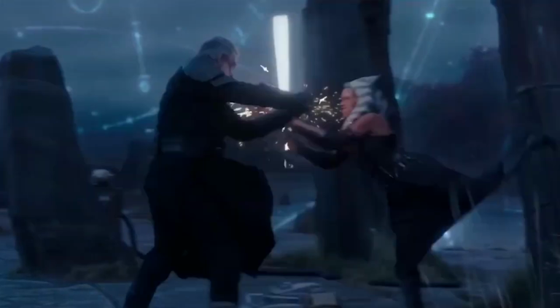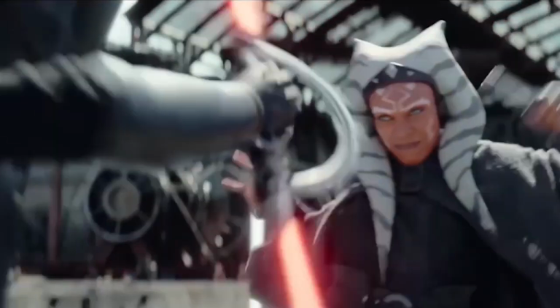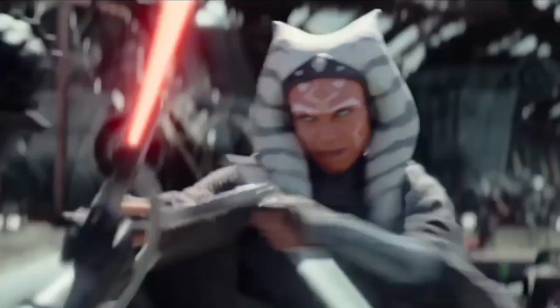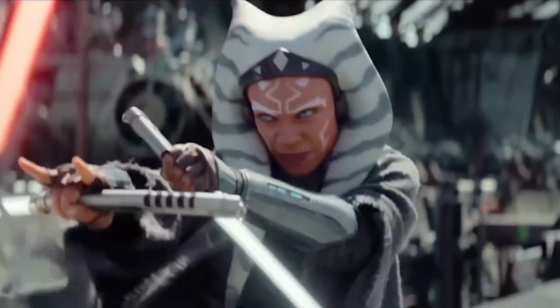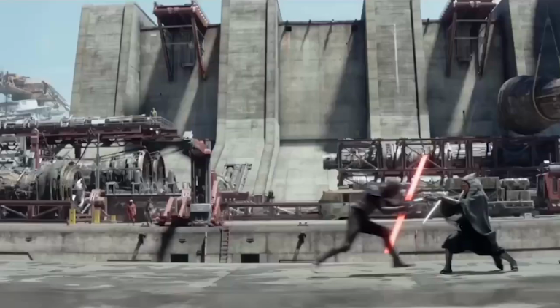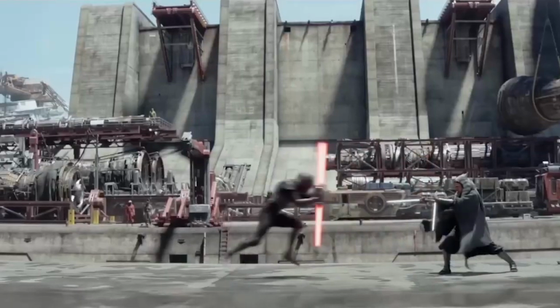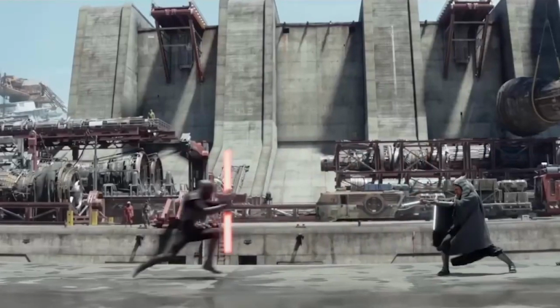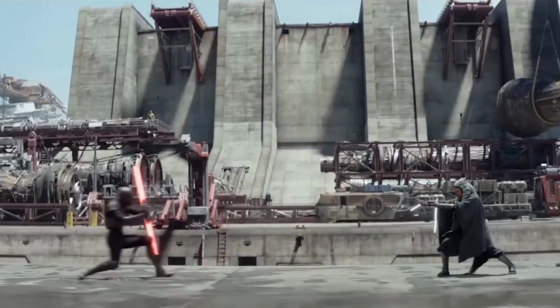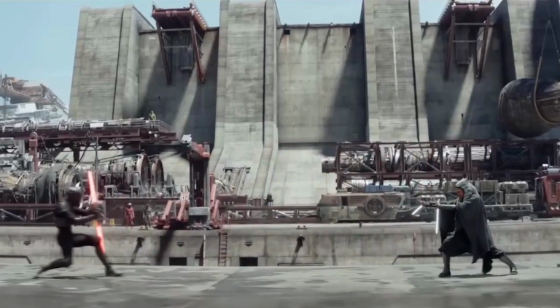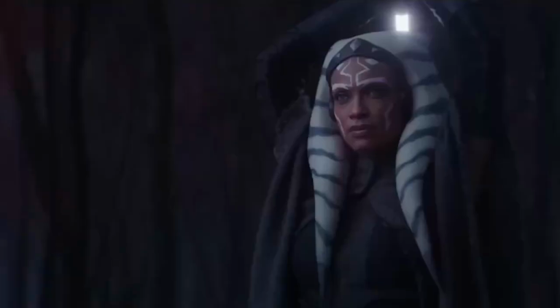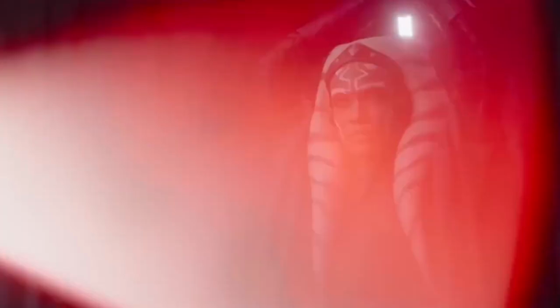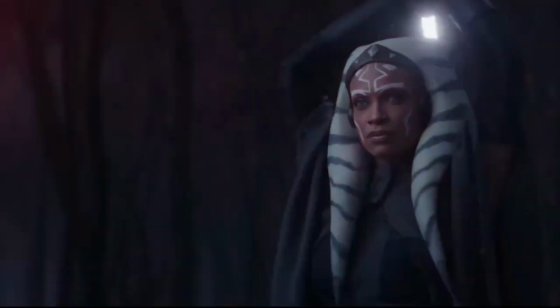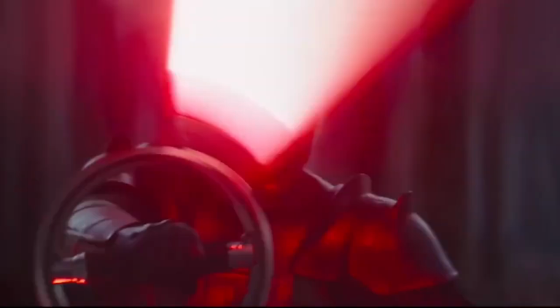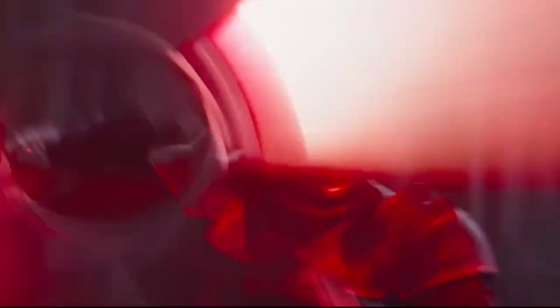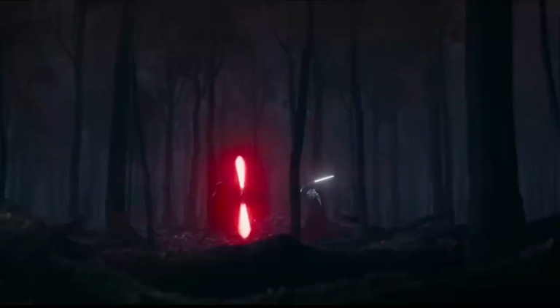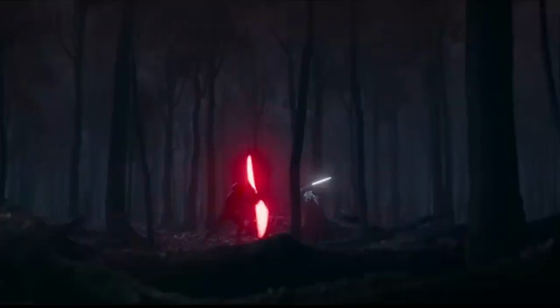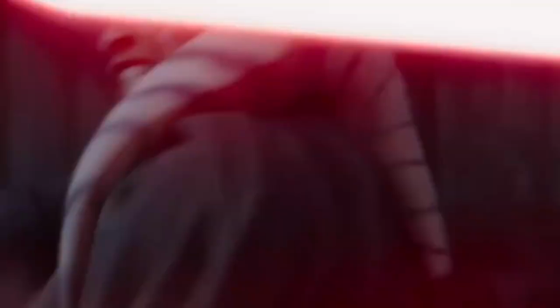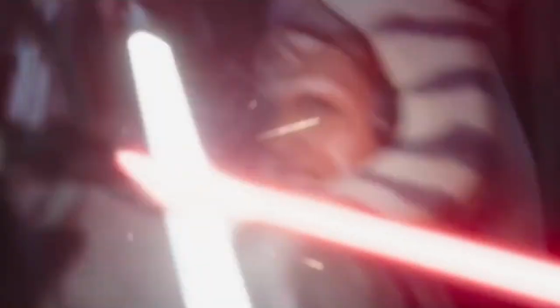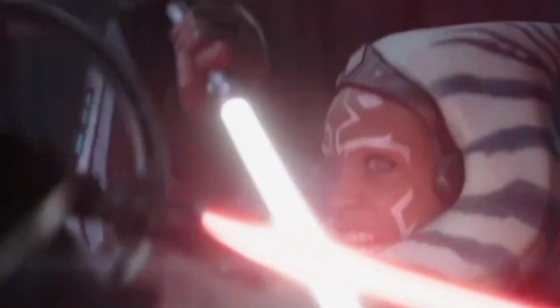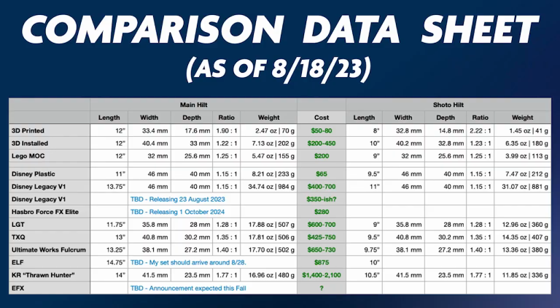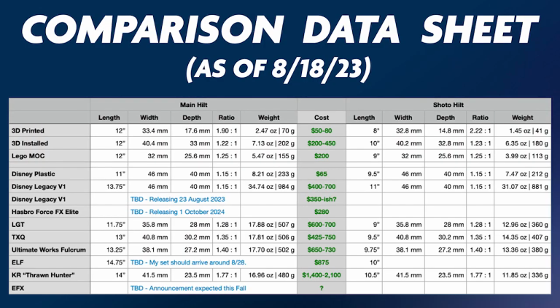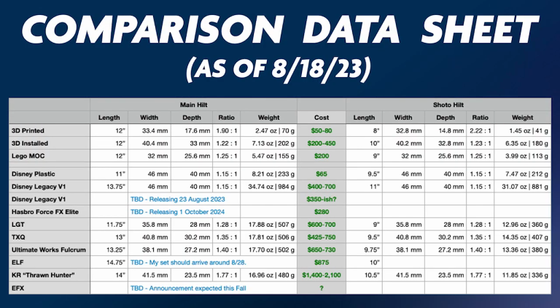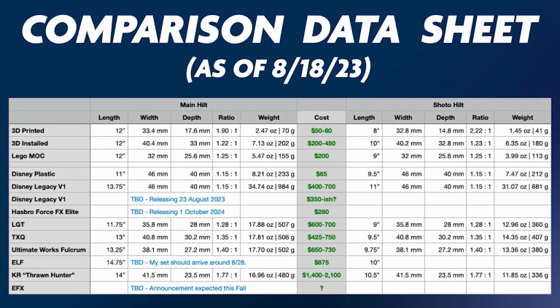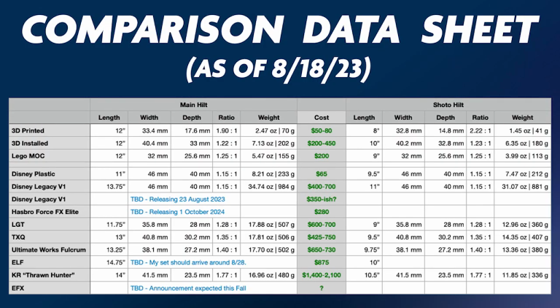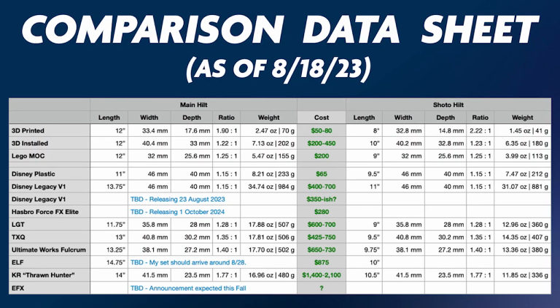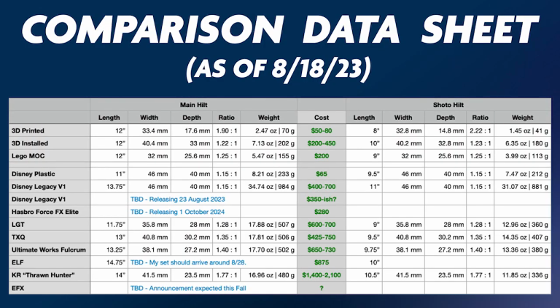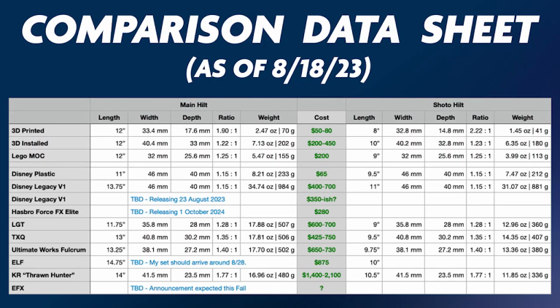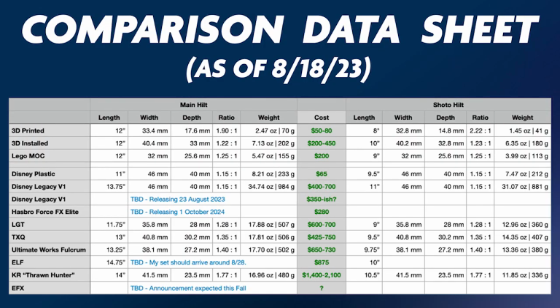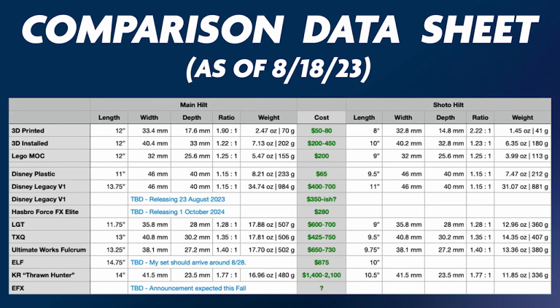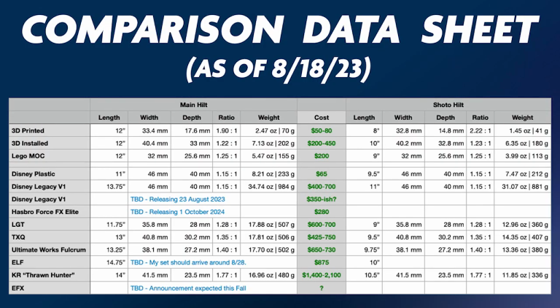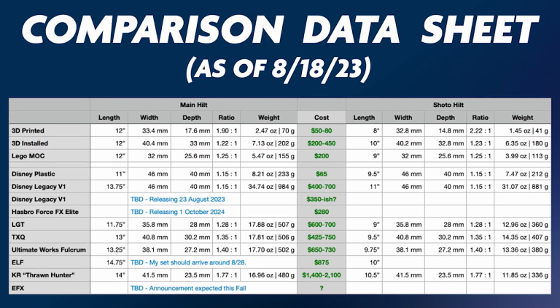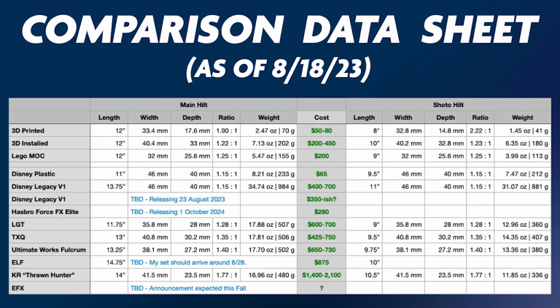Over the next few weeks, I'll be reviewing 12 different versions of Ahsoka's lightsabers and comparing them all on cost, features, and accuracy.